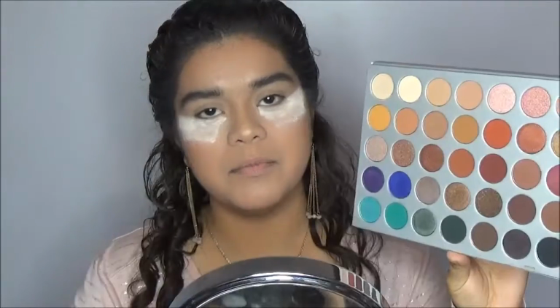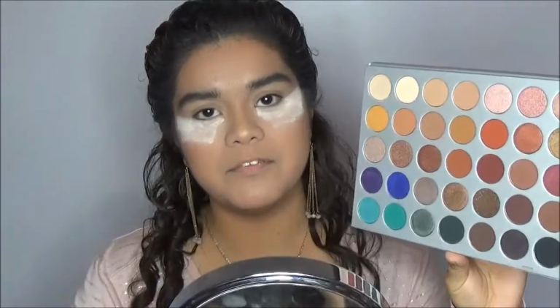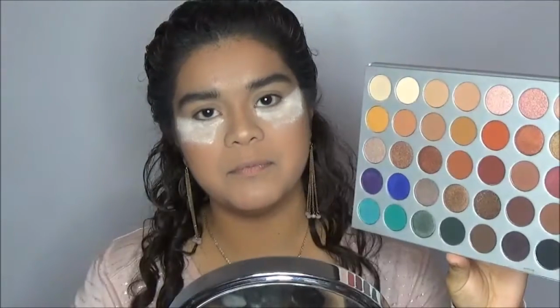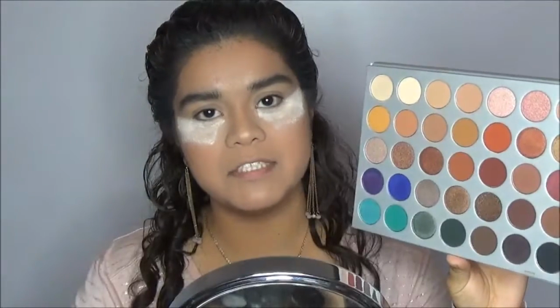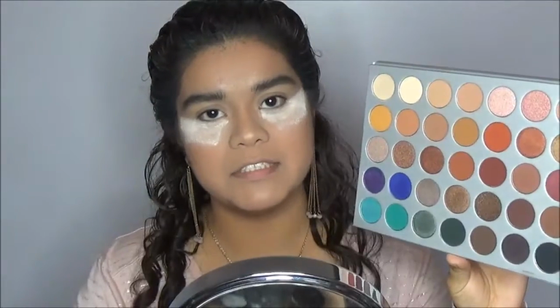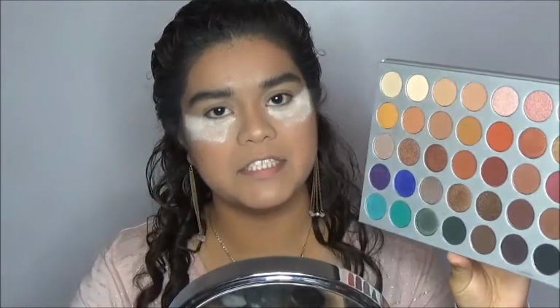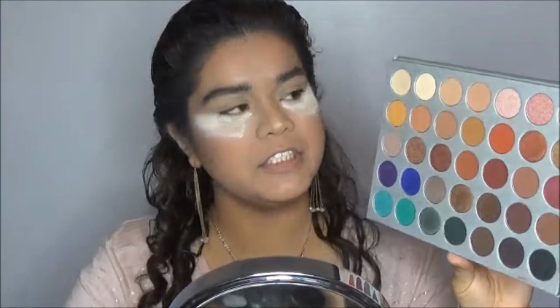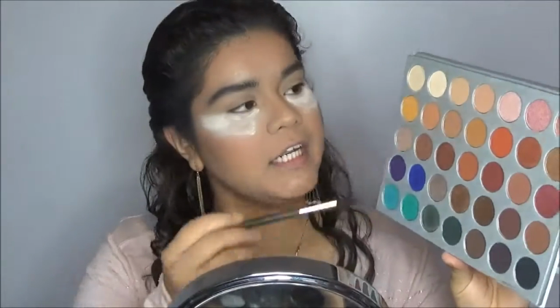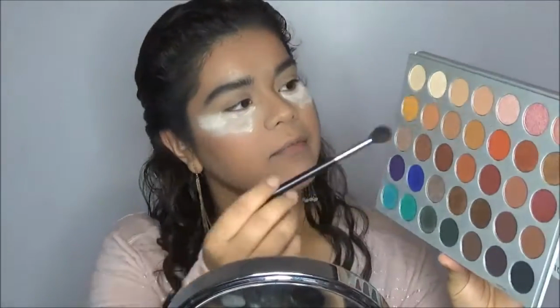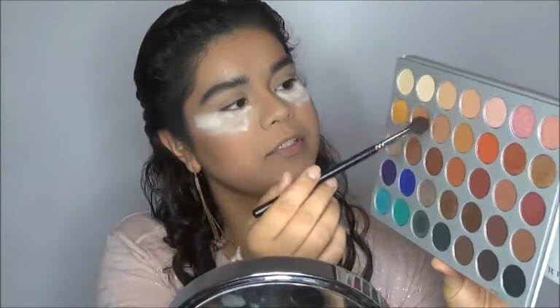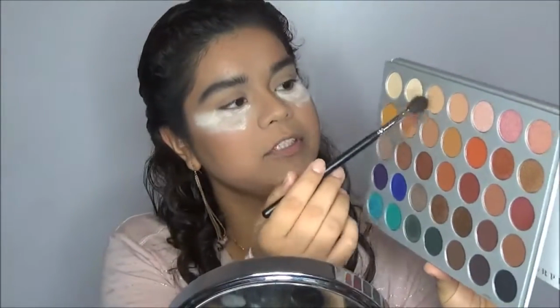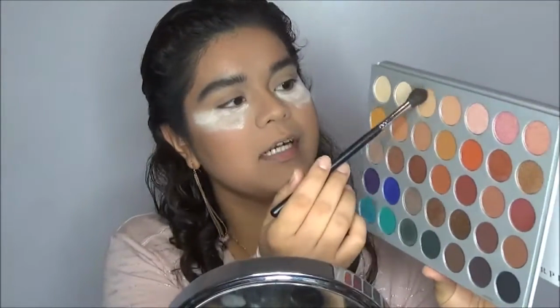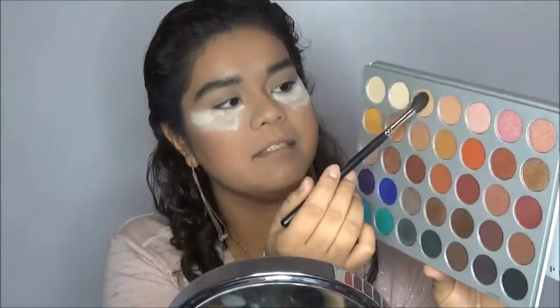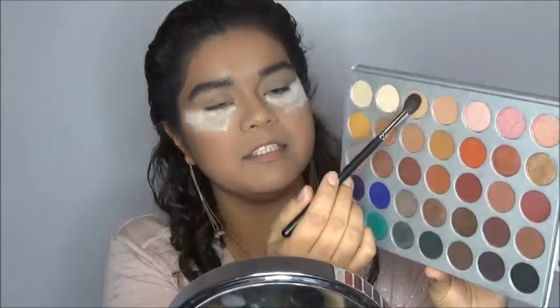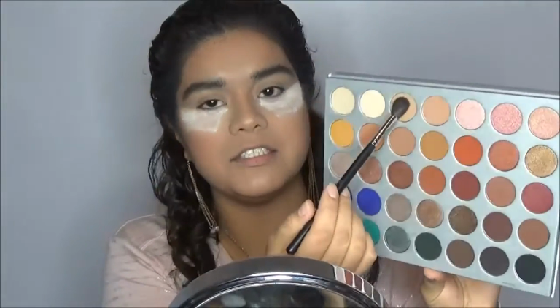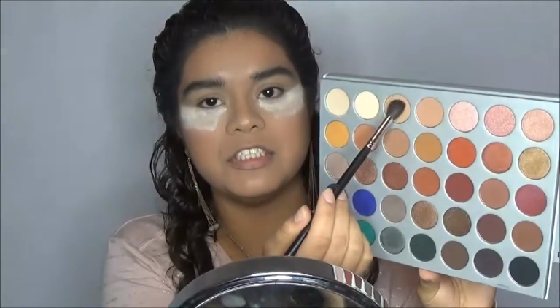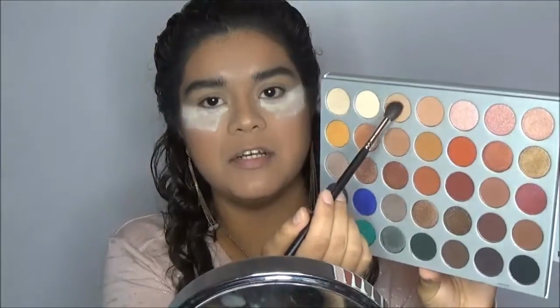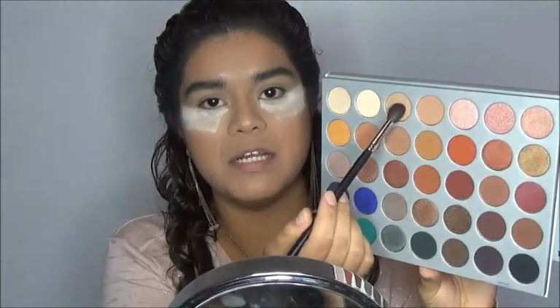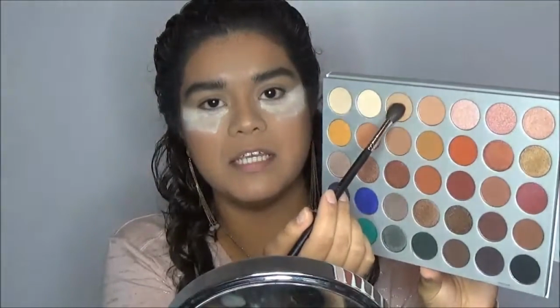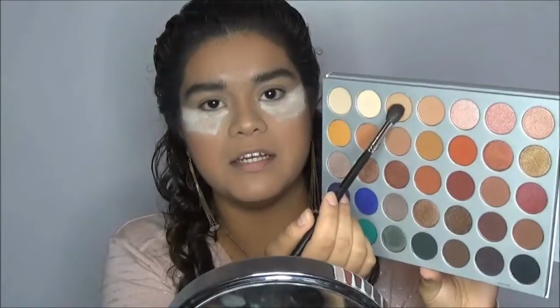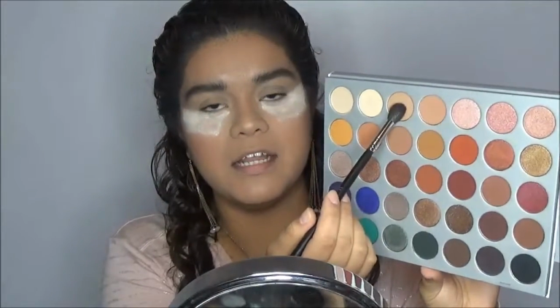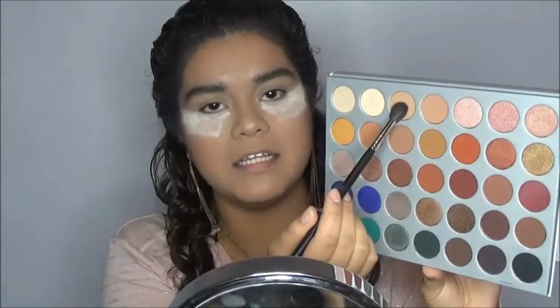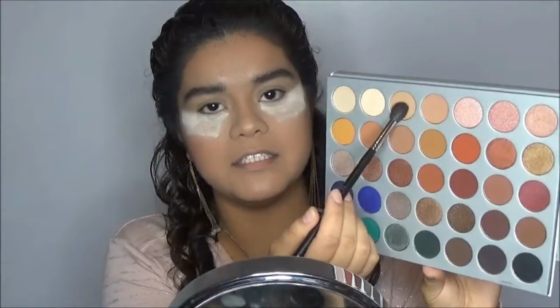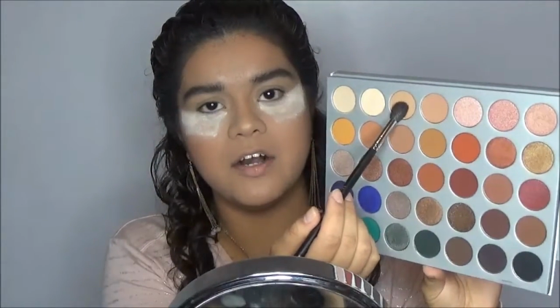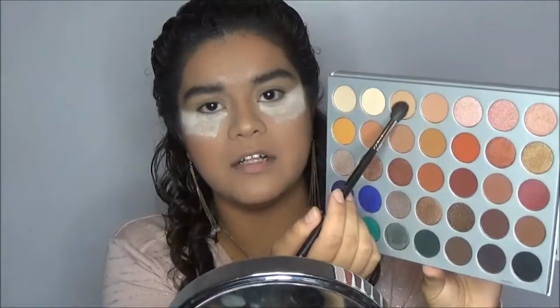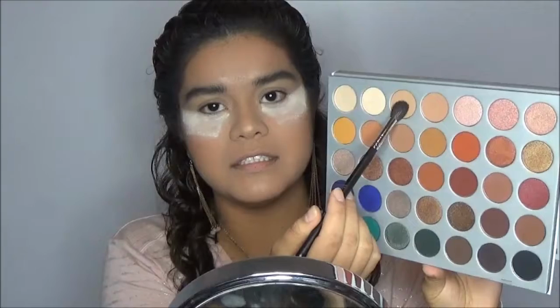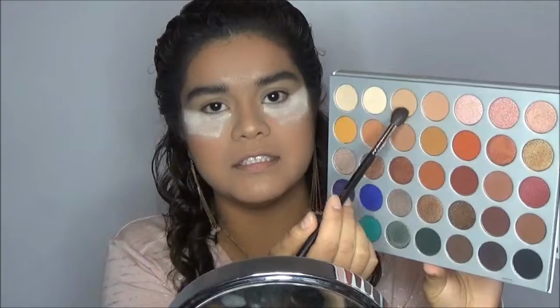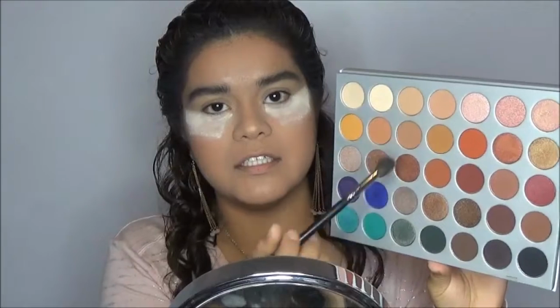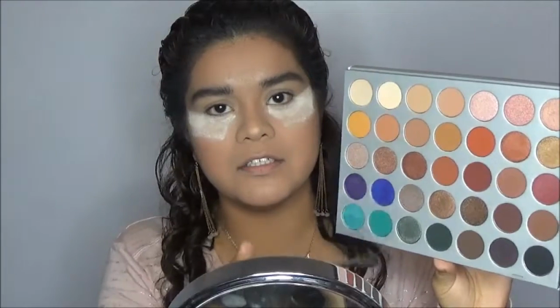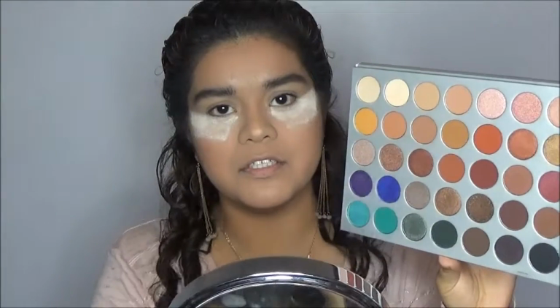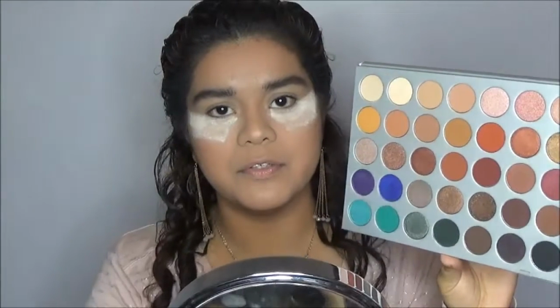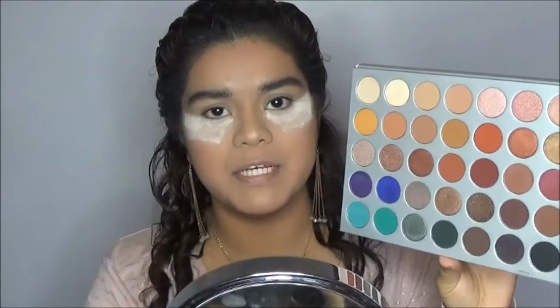For my transition, I'm going to grab this third shade right here and it's called Silk Cream.